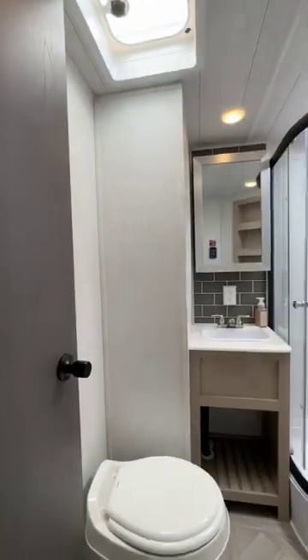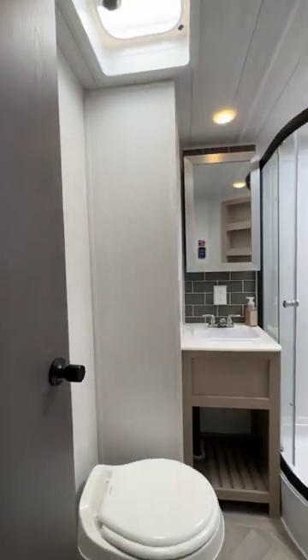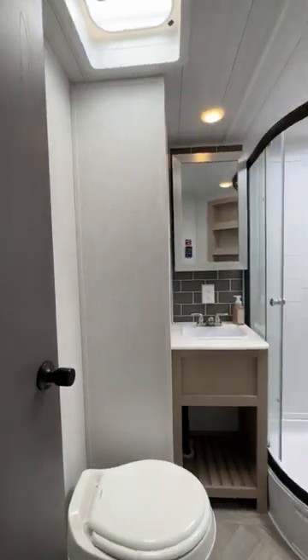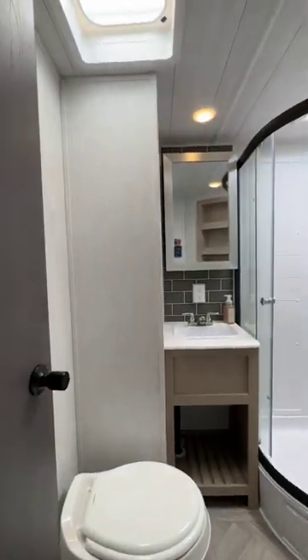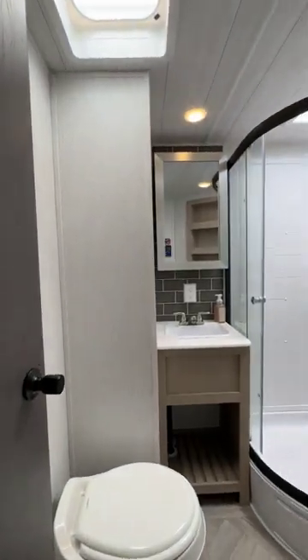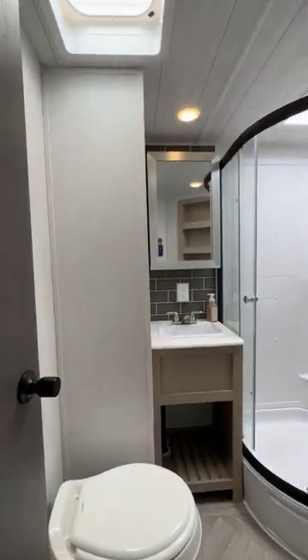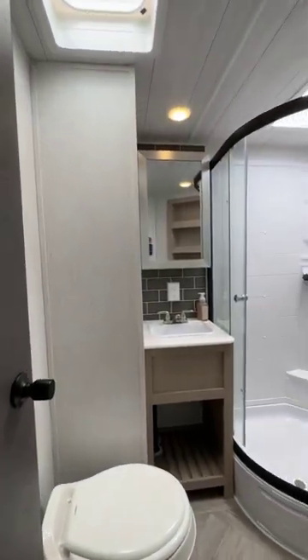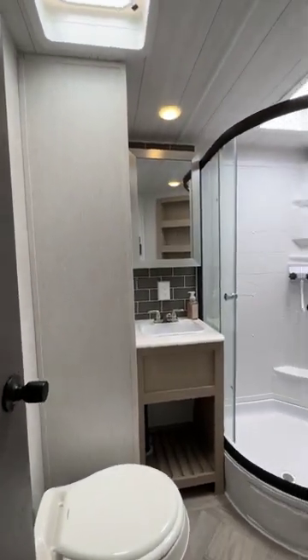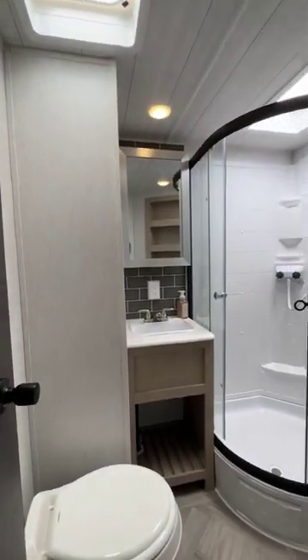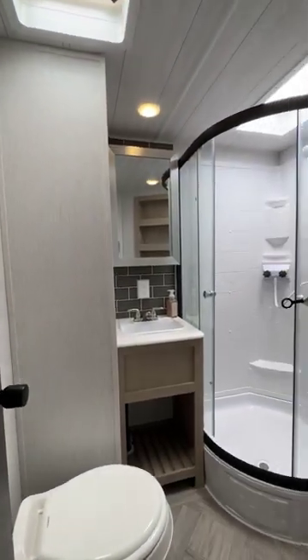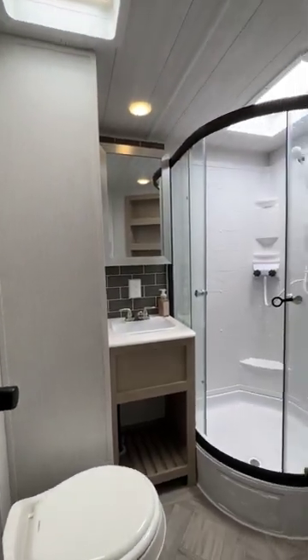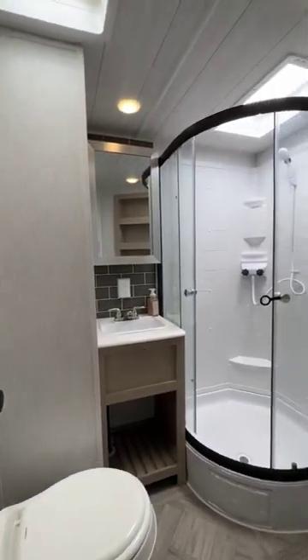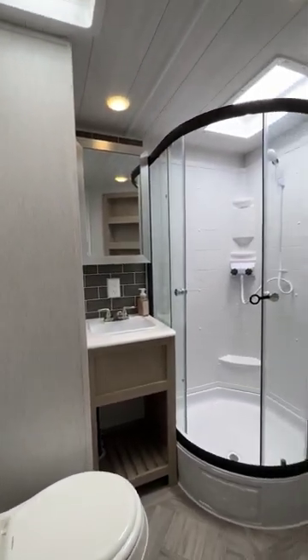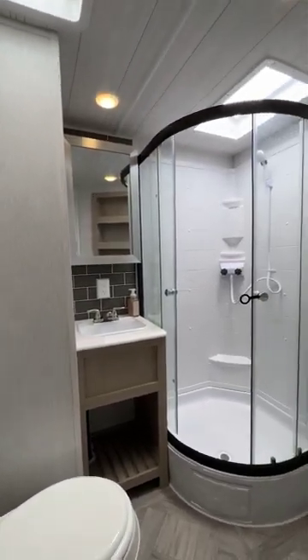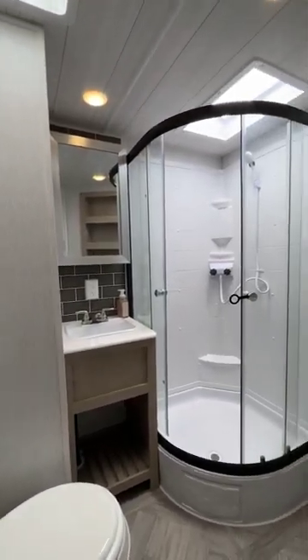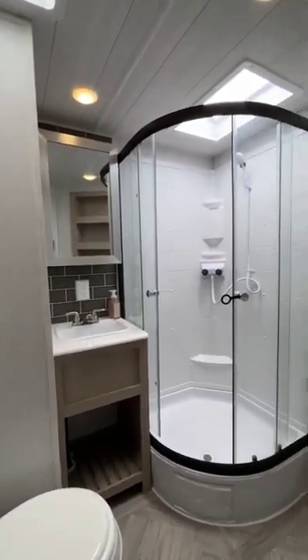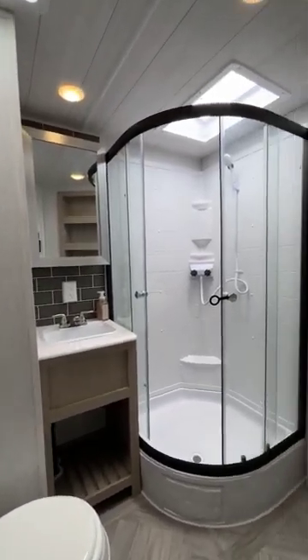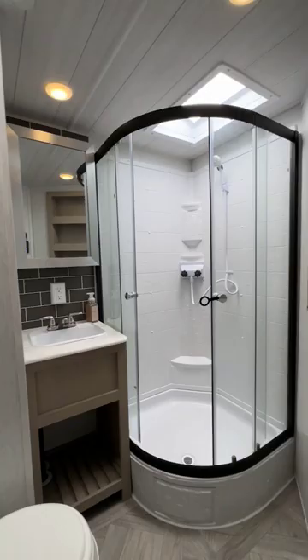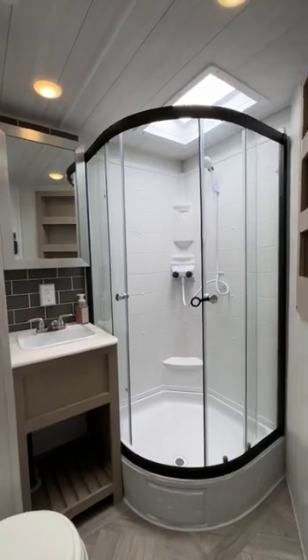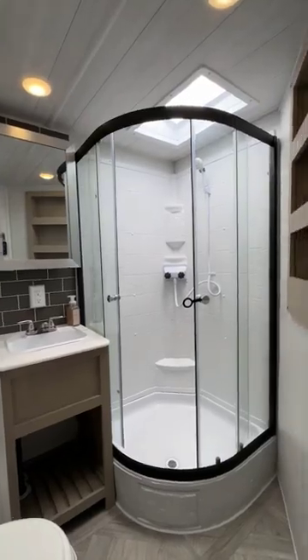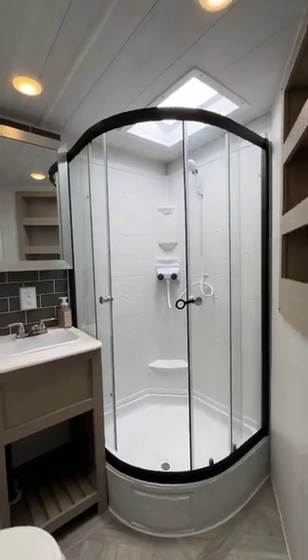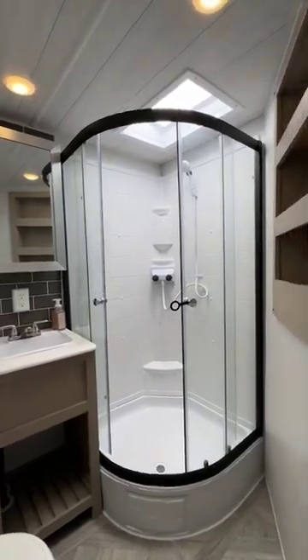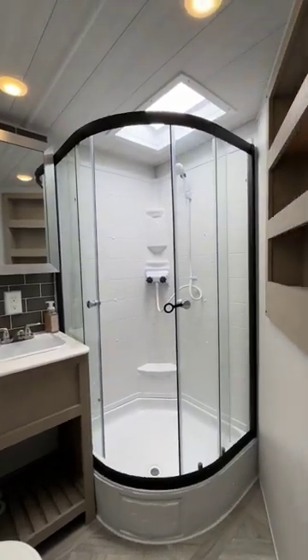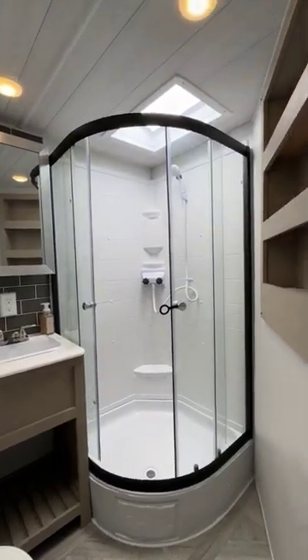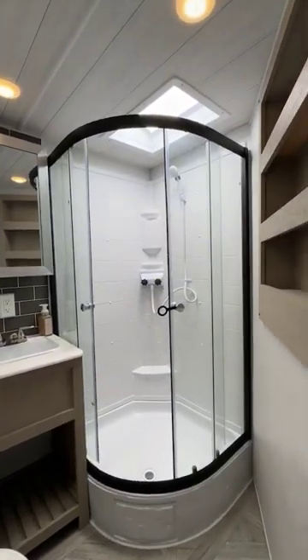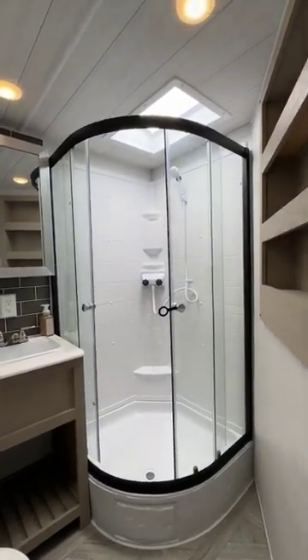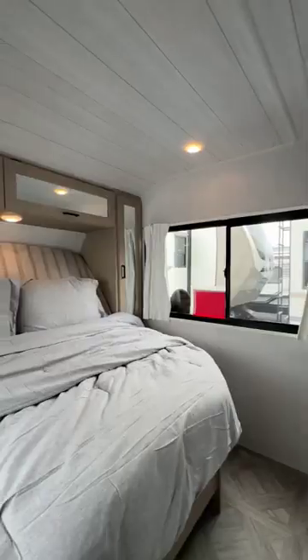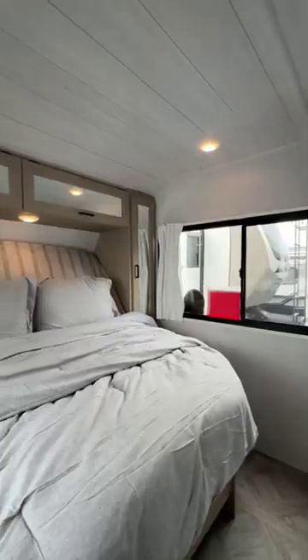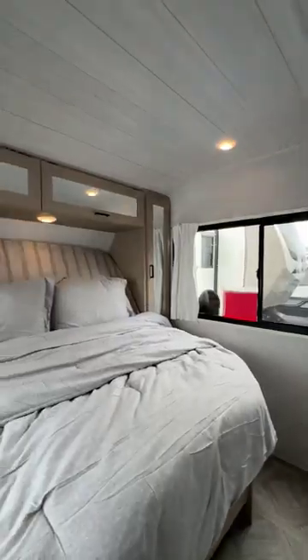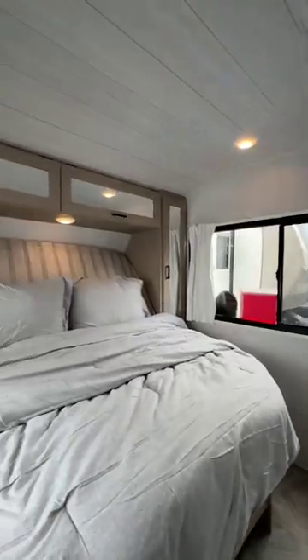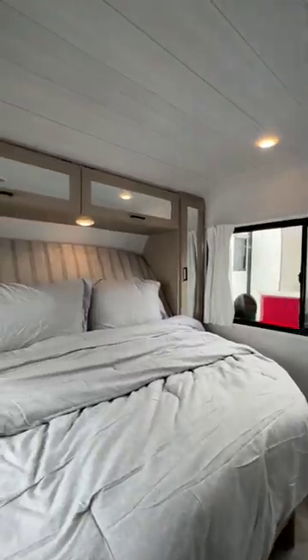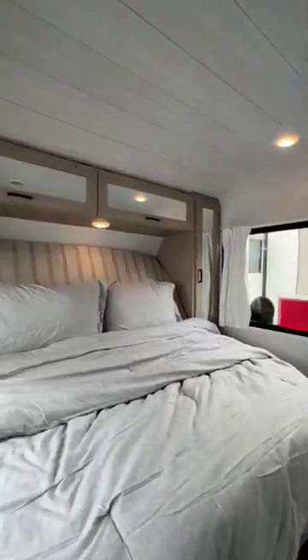A stunning and functional bathroom offers space and storage, while the bedroom houses a custom king bed.